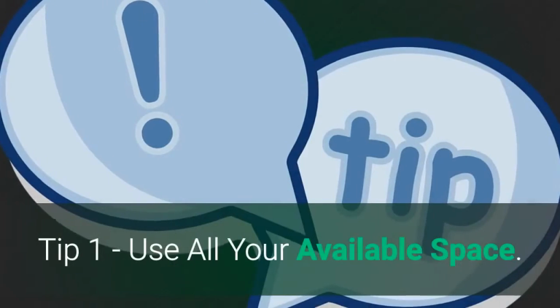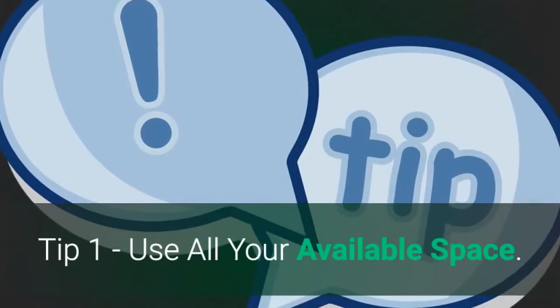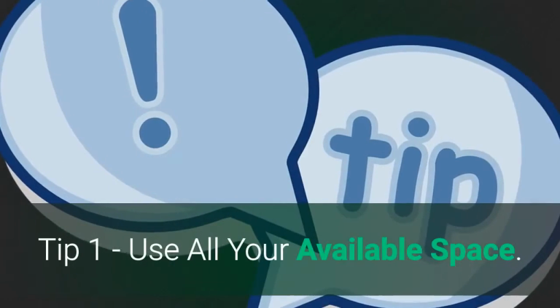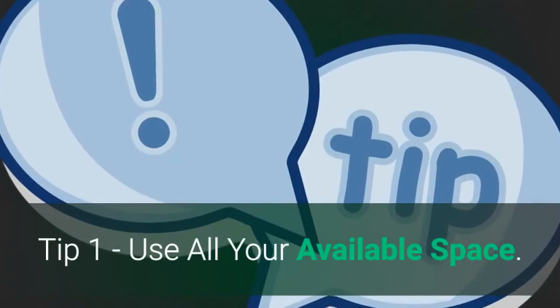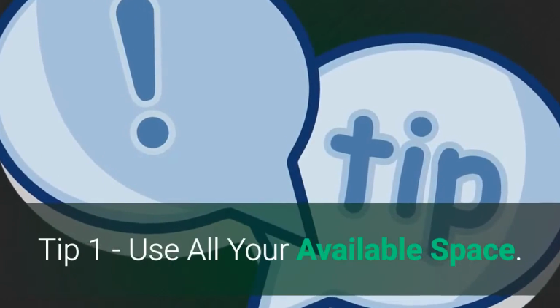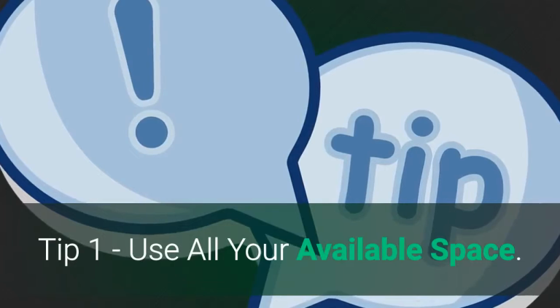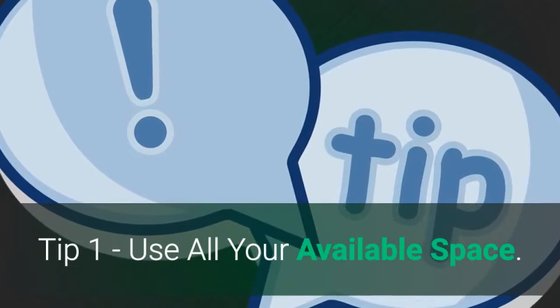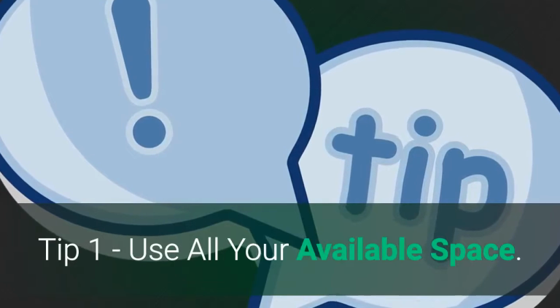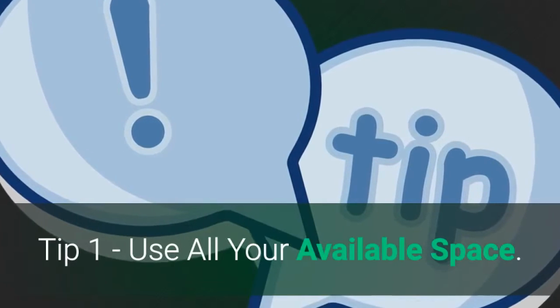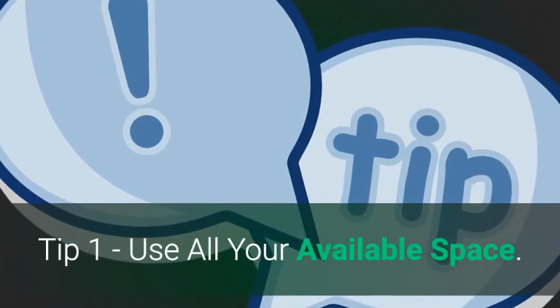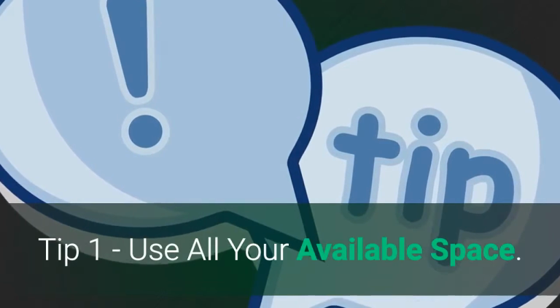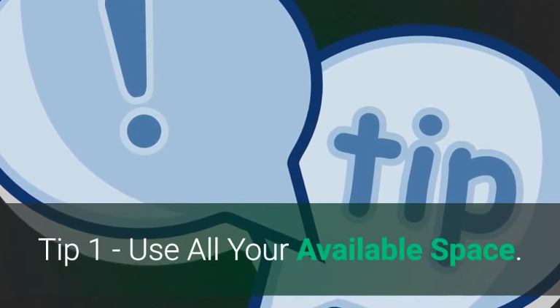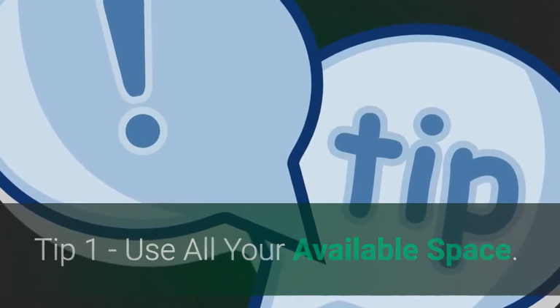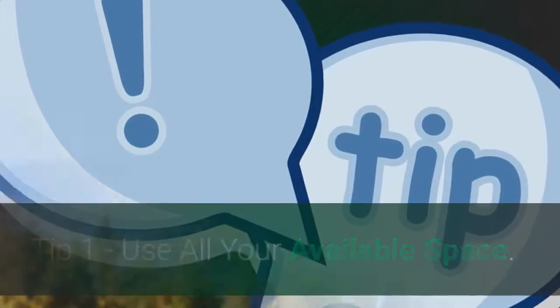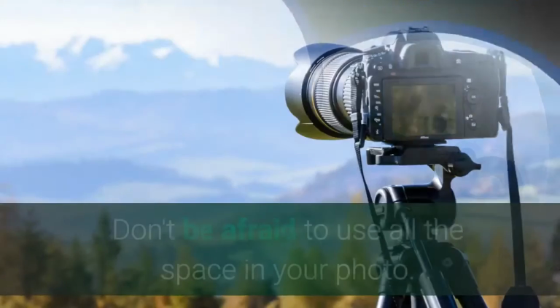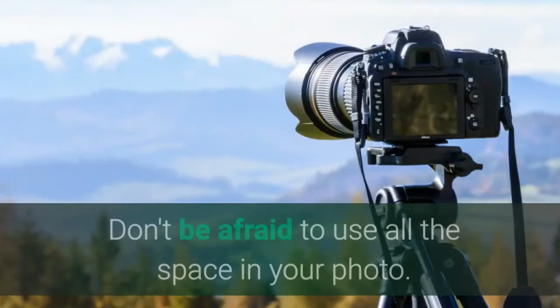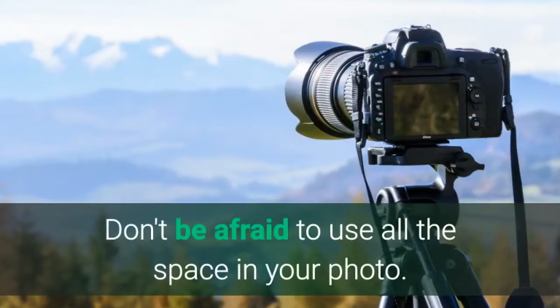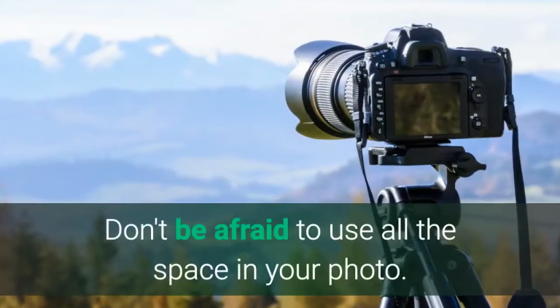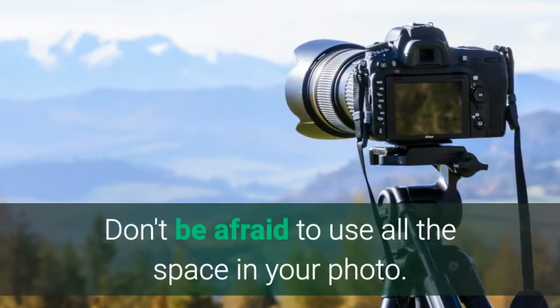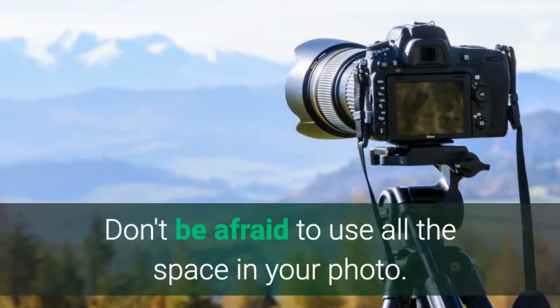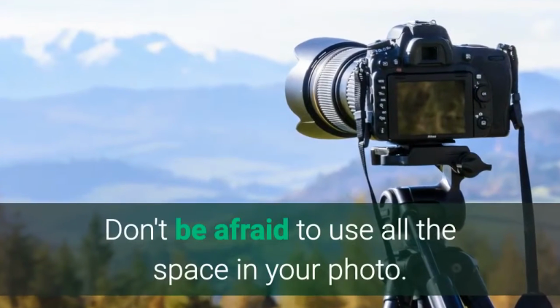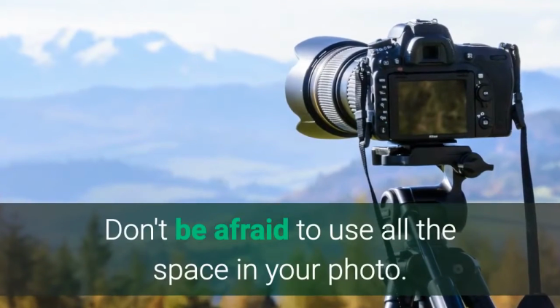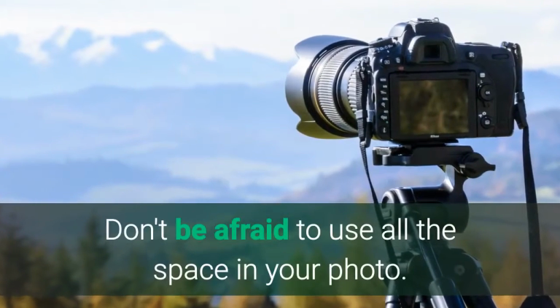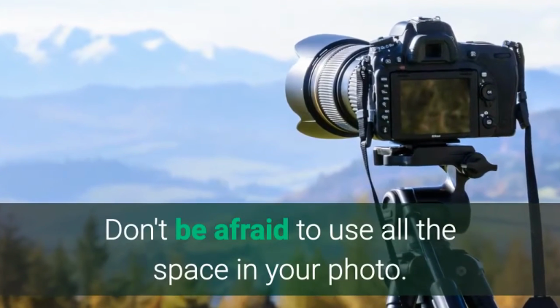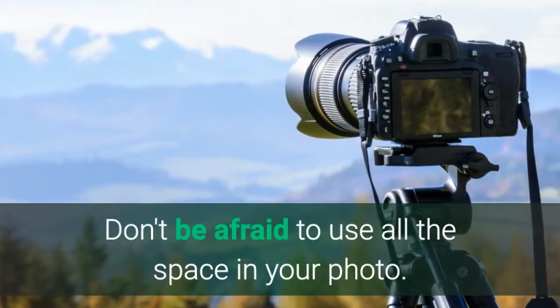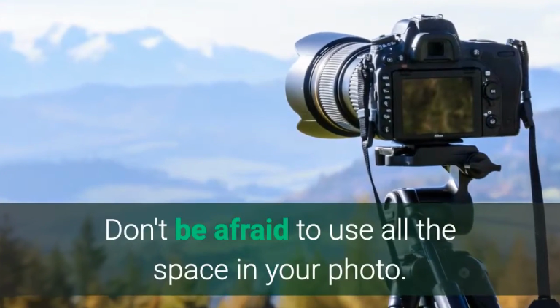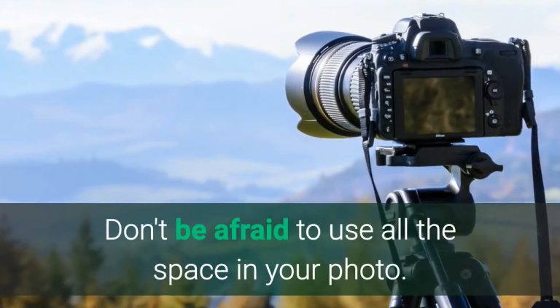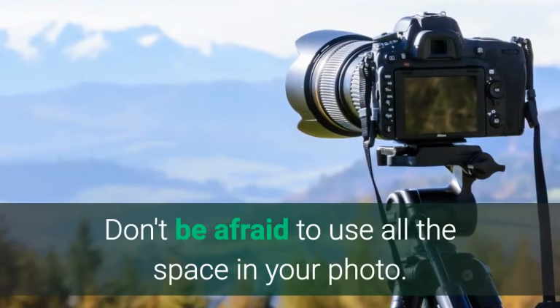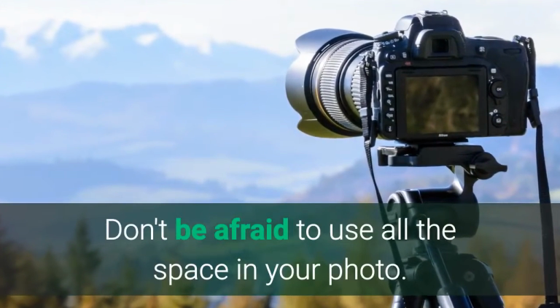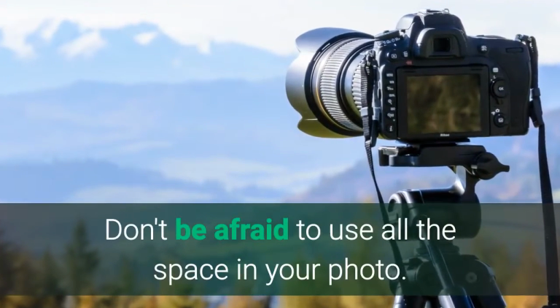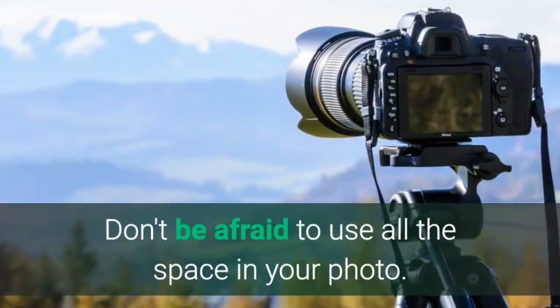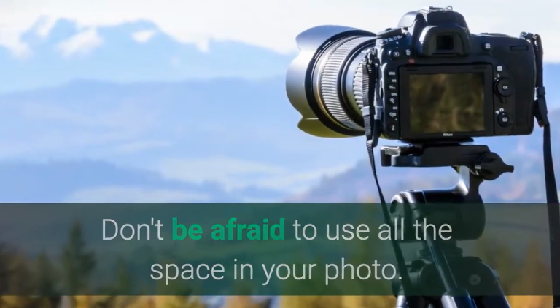Tip 1: Use all your available space. Don't be afraid to use all the space in your photo.